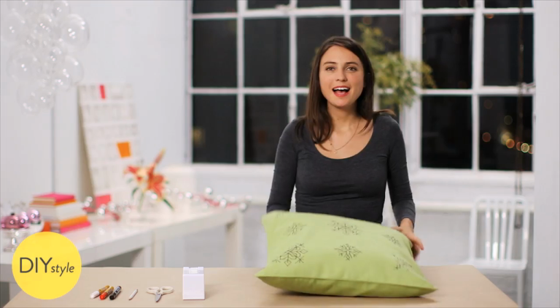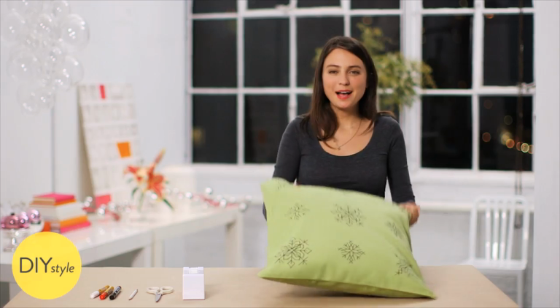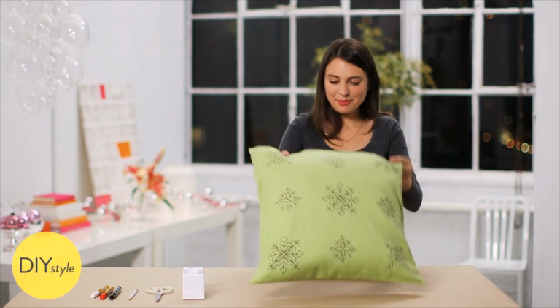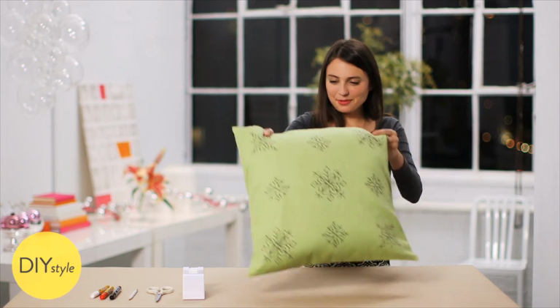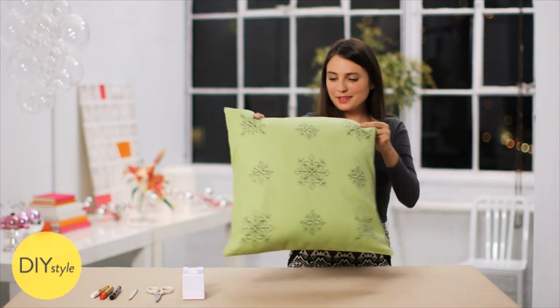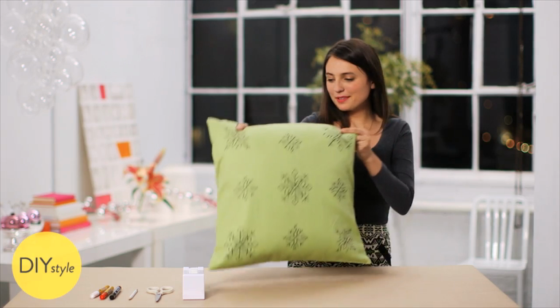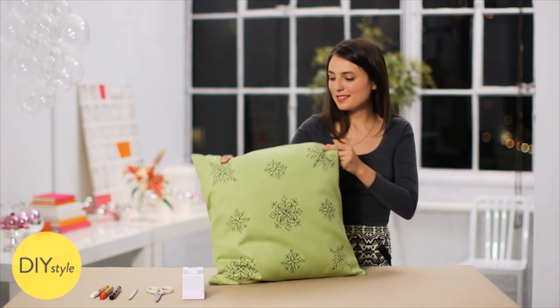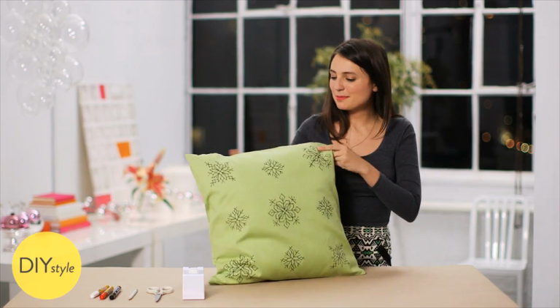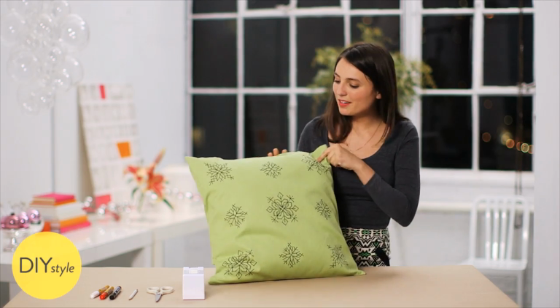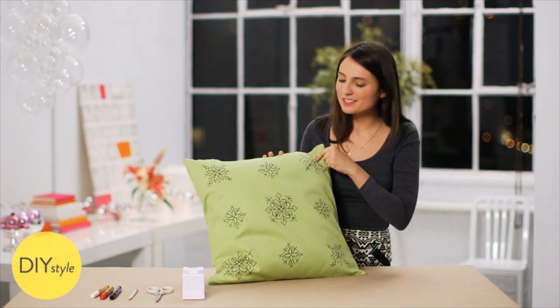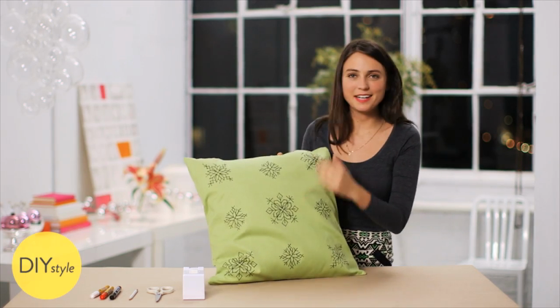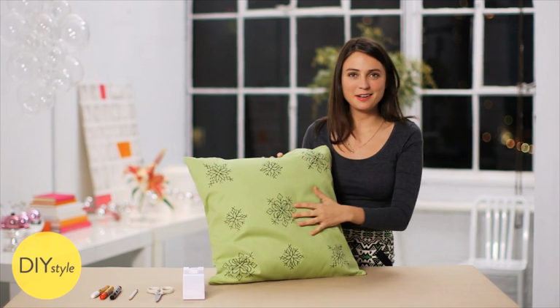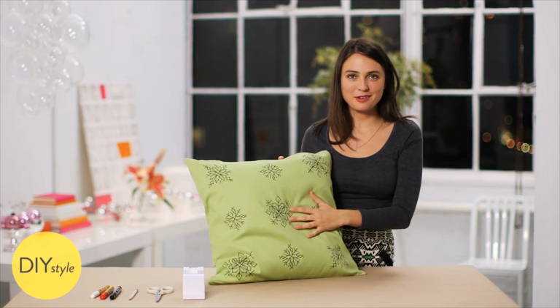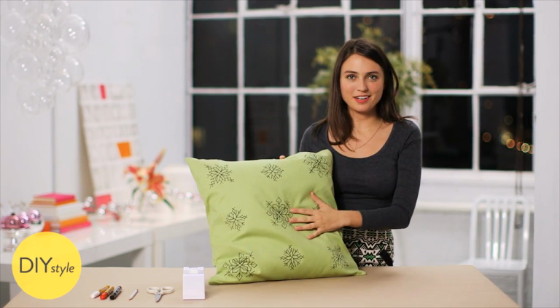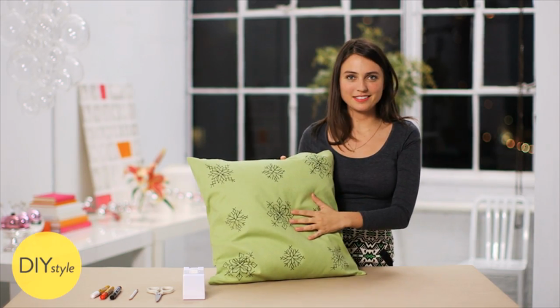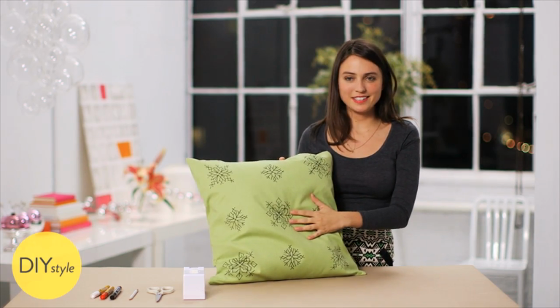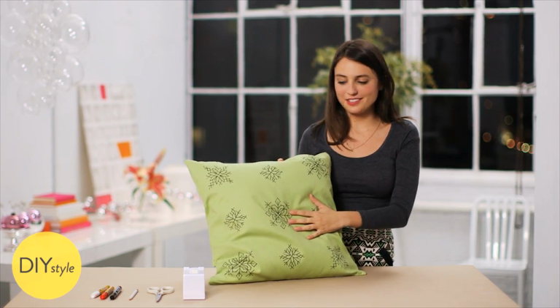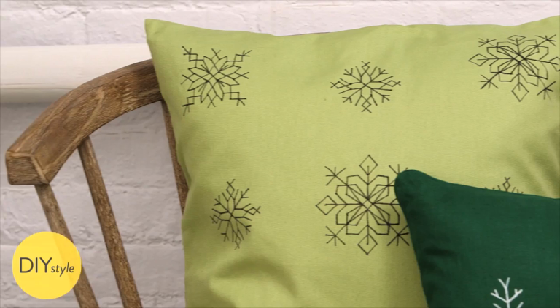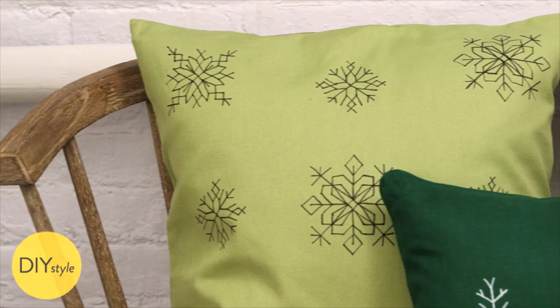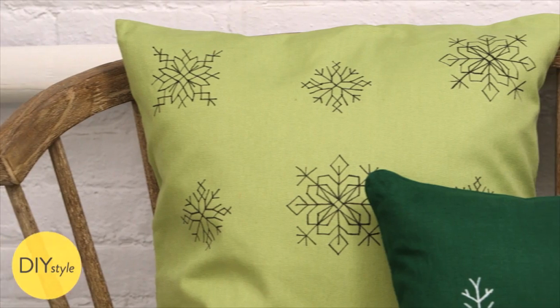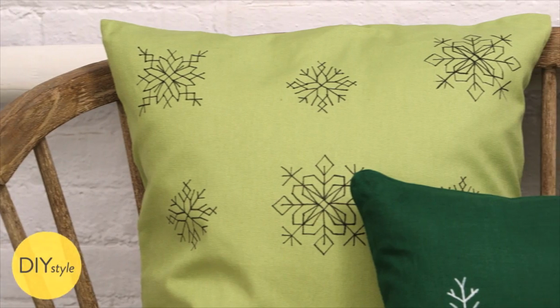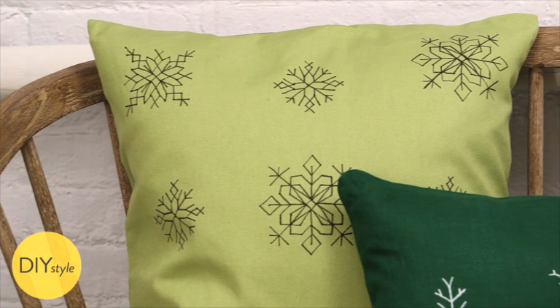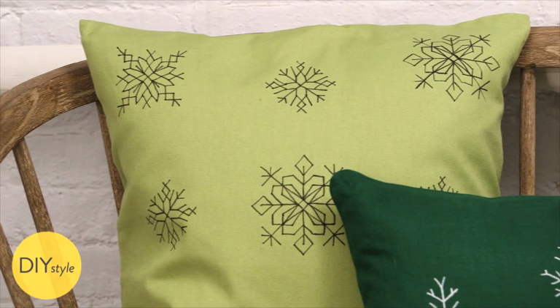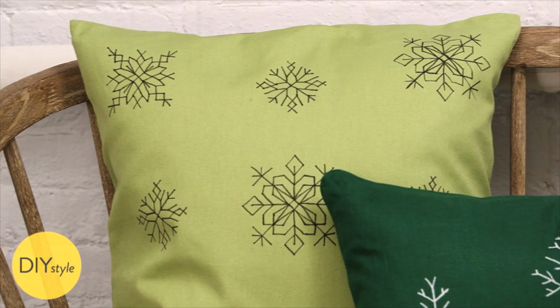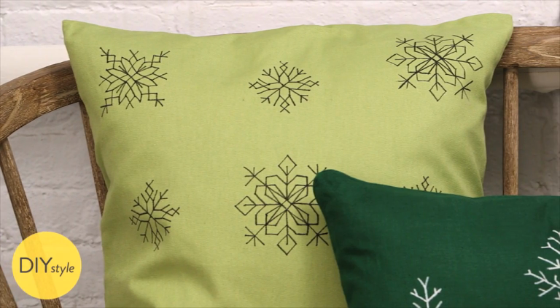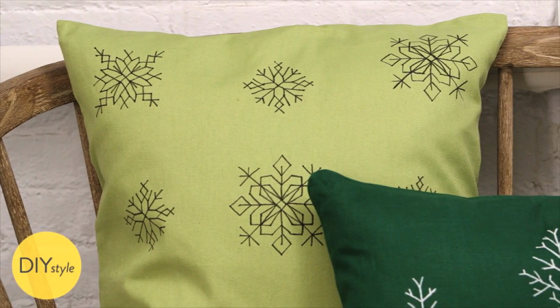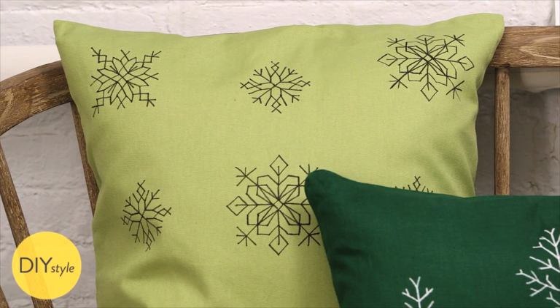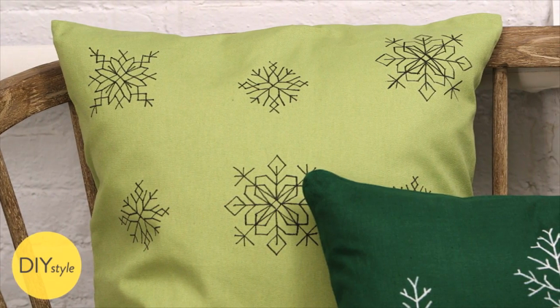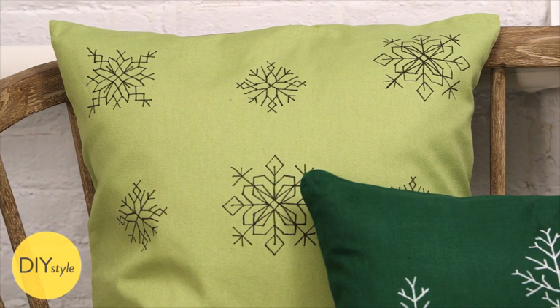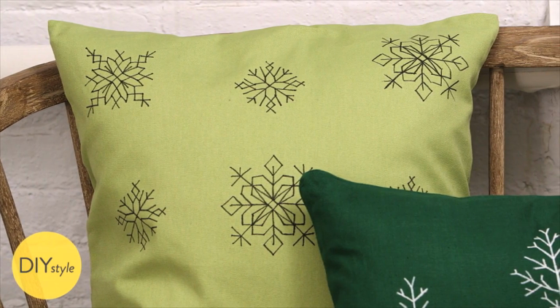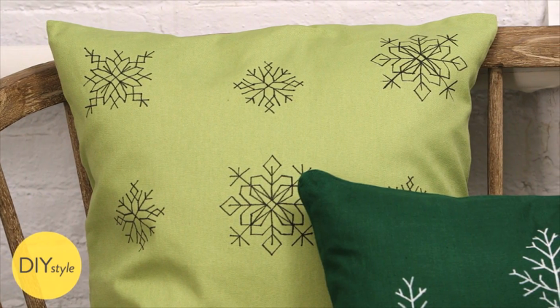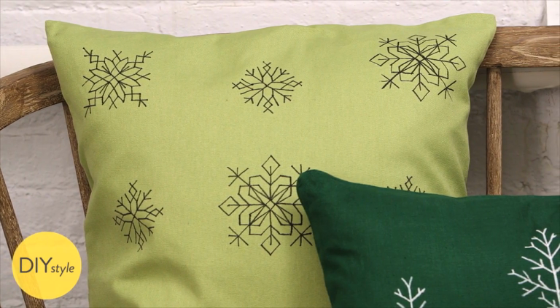I'm thrilled with this modern take on cross-stitch. This snowy pillow will look great on my couch.